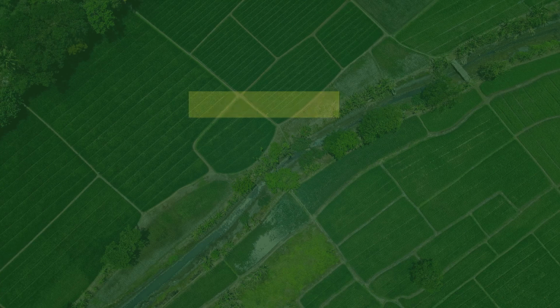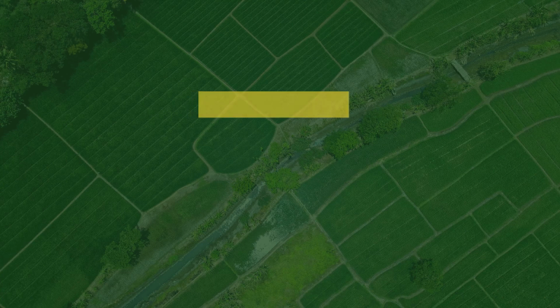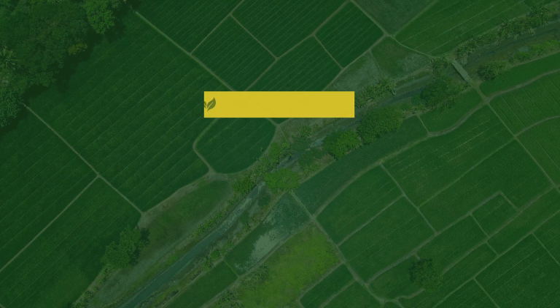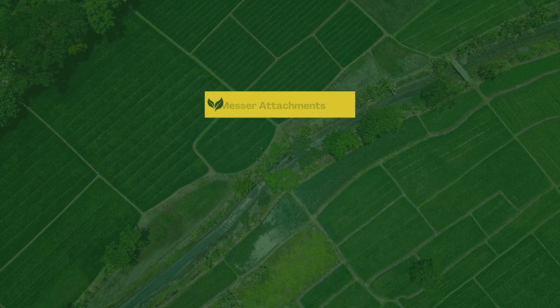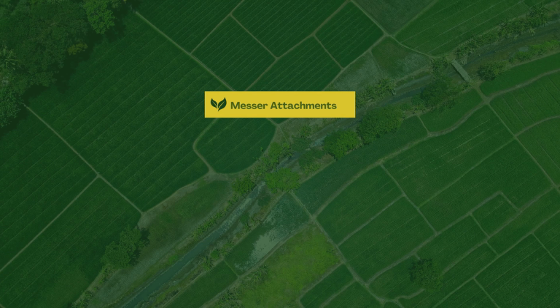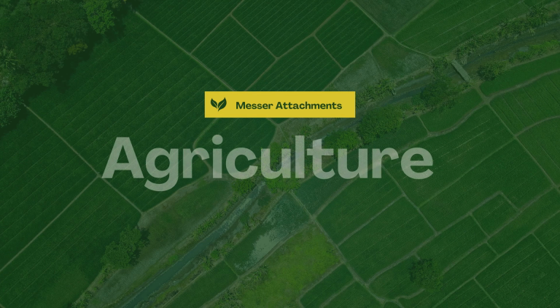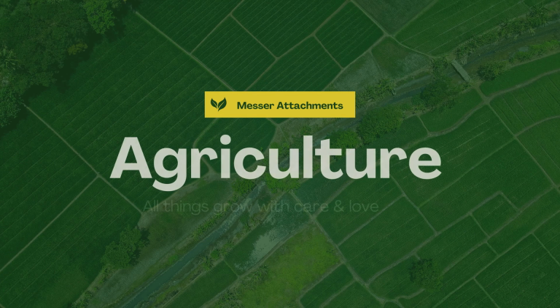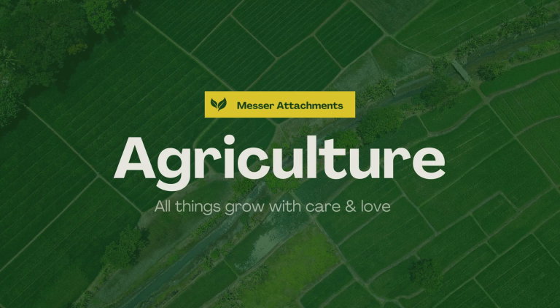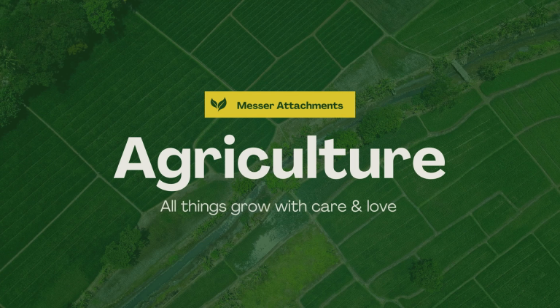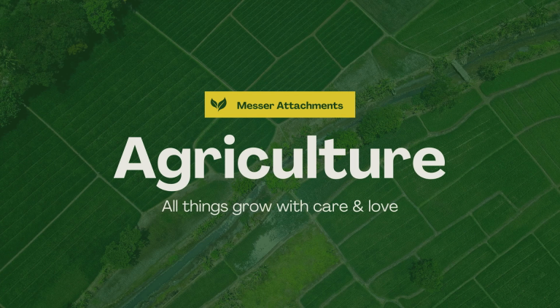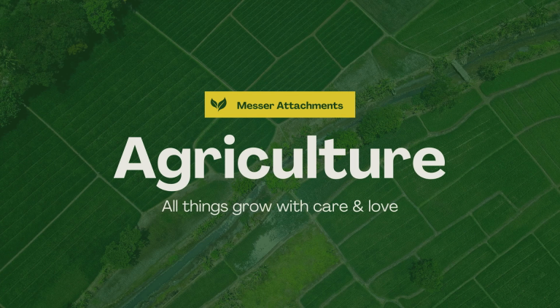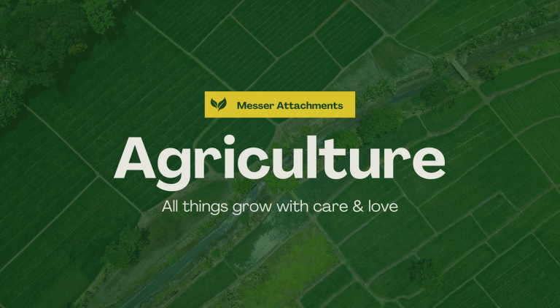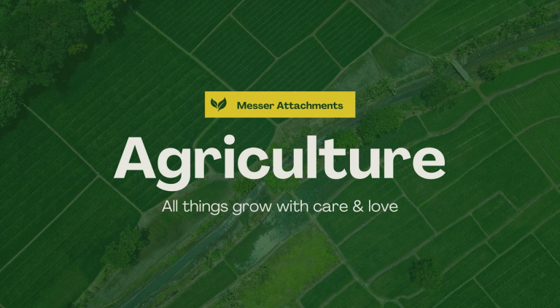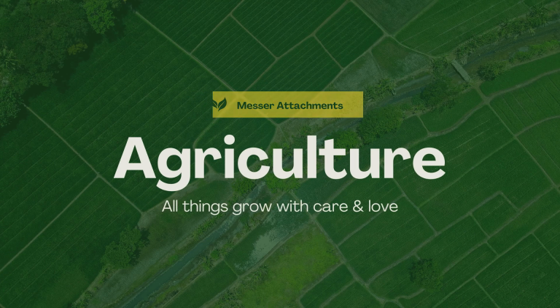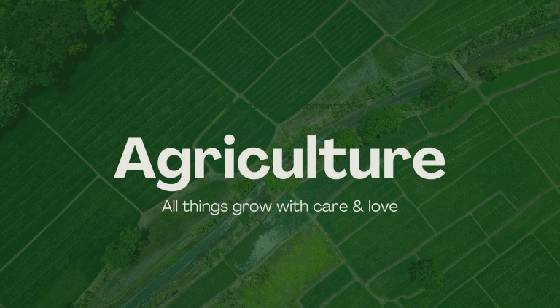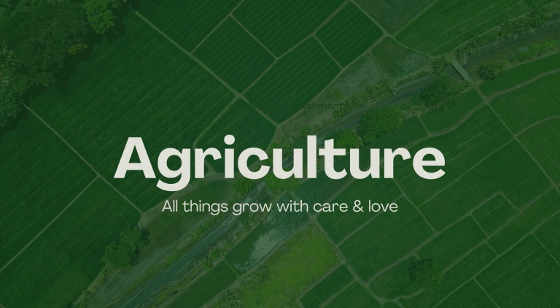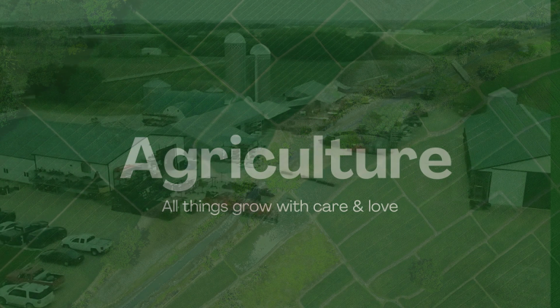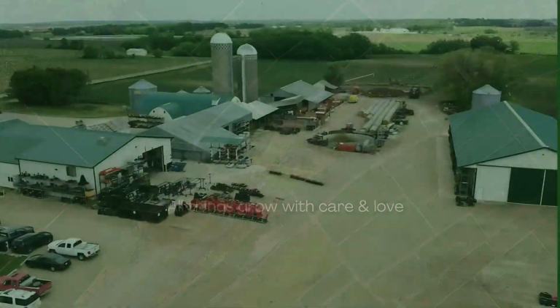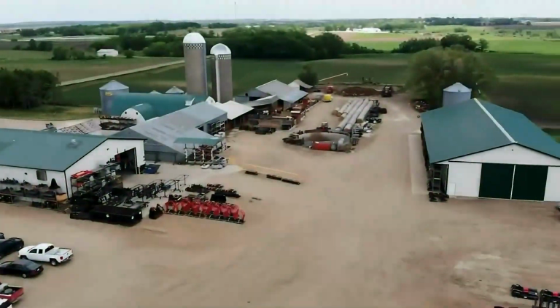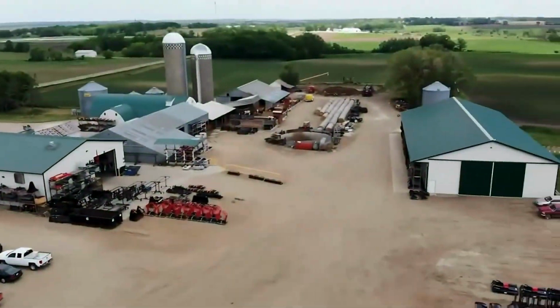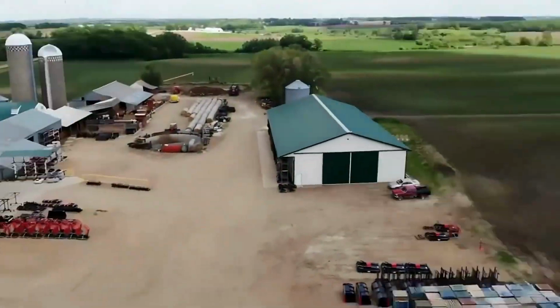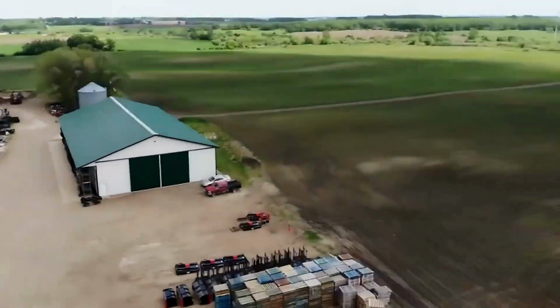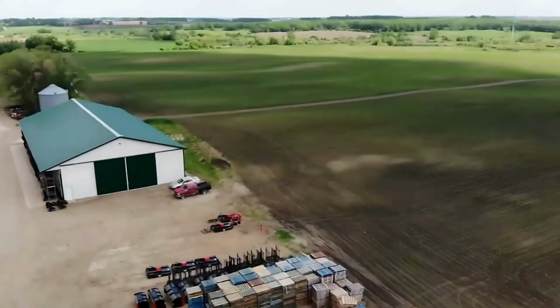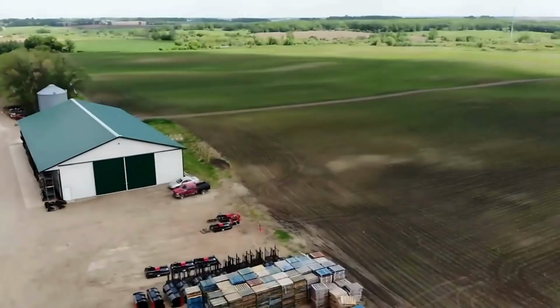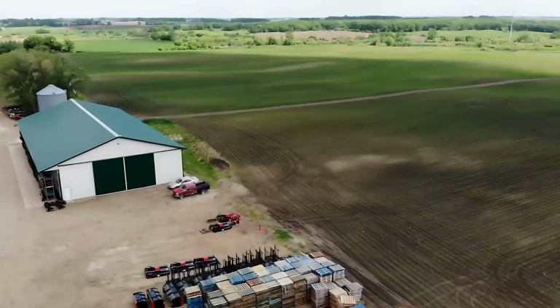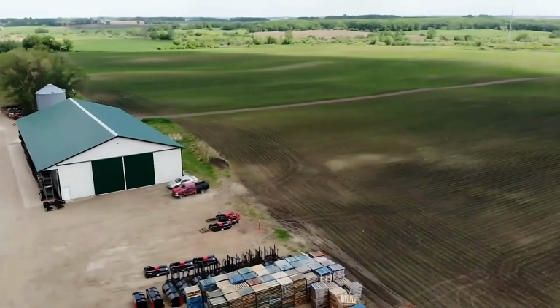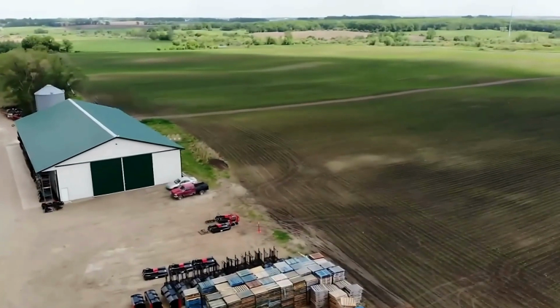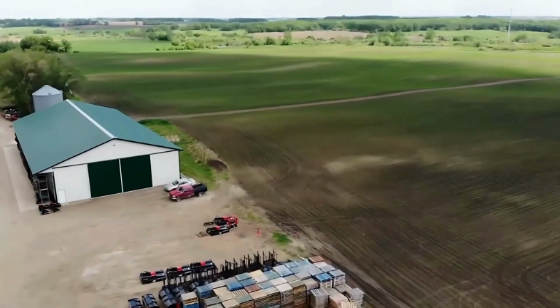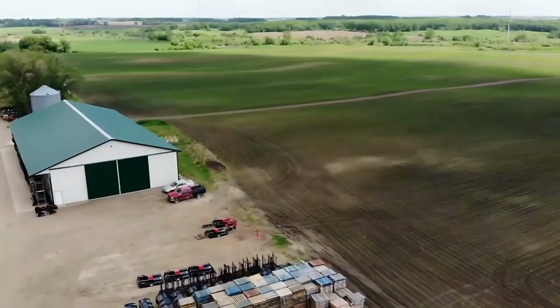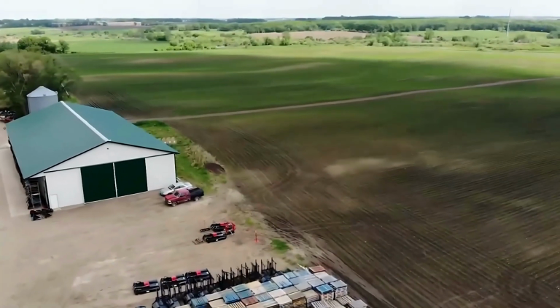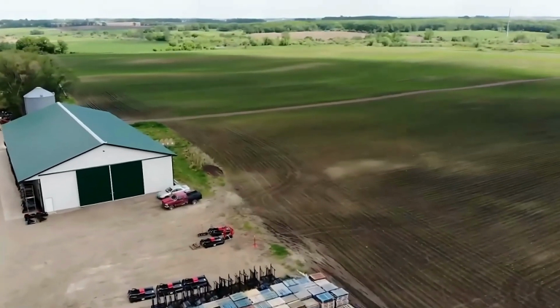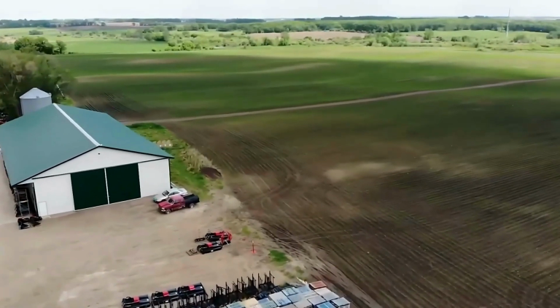All right, let's dive in. We're tackling large operation farms all across the U.S. today.